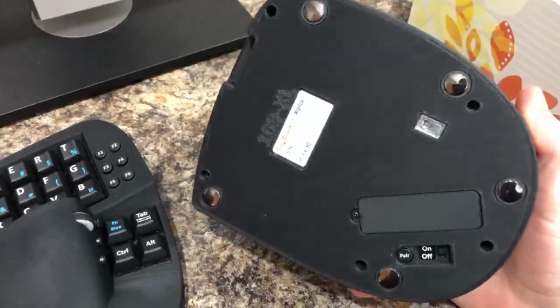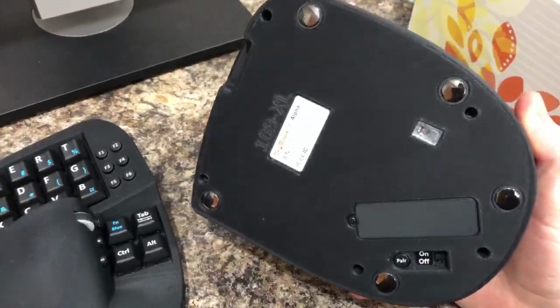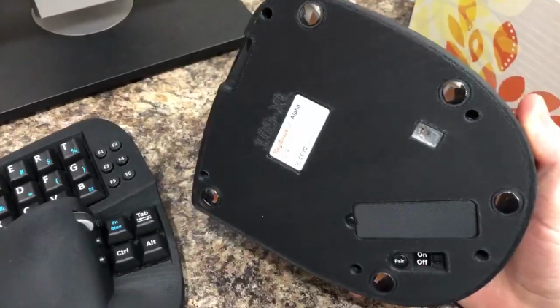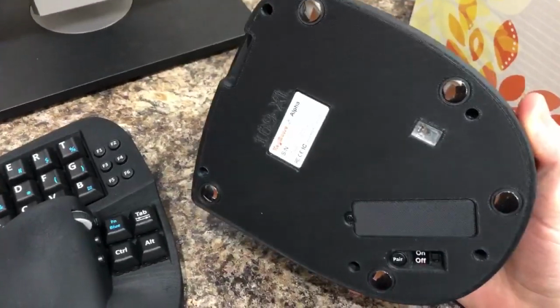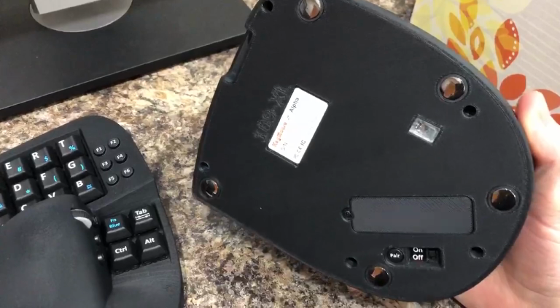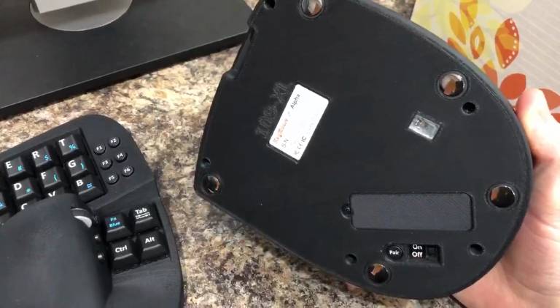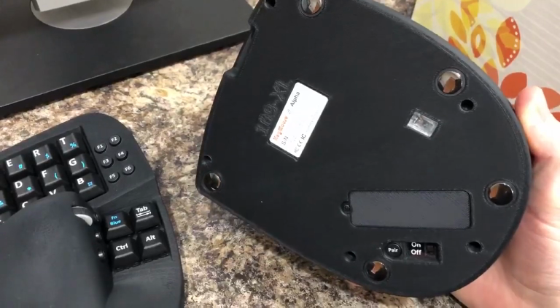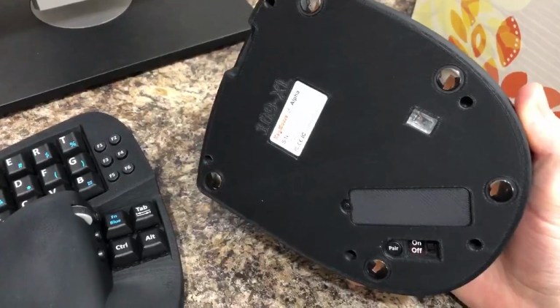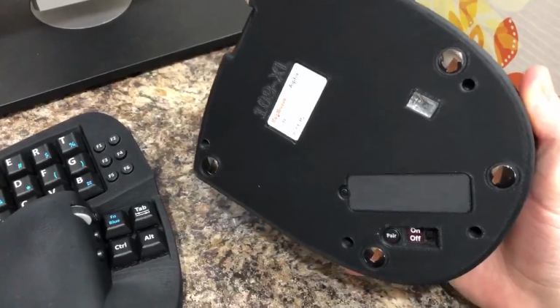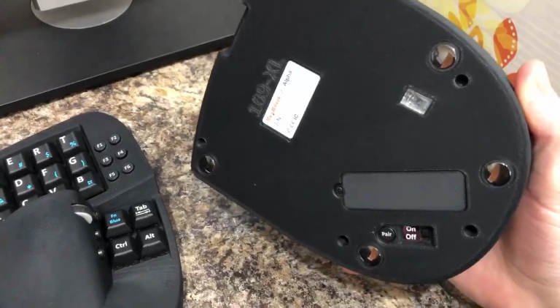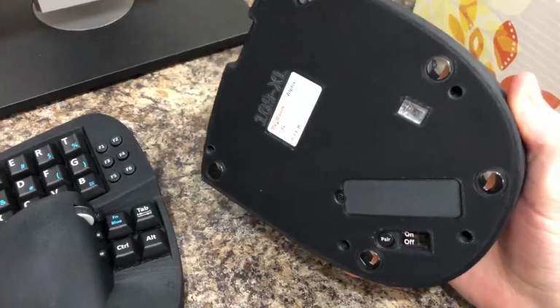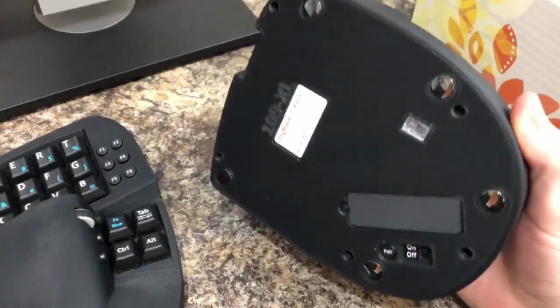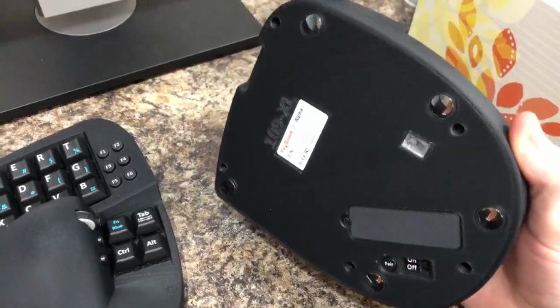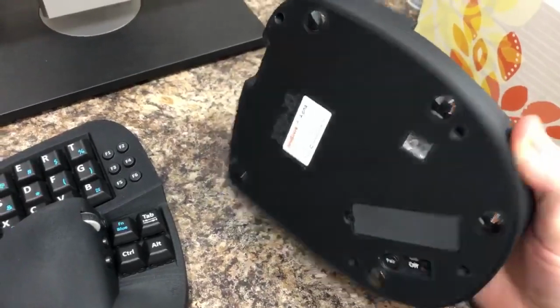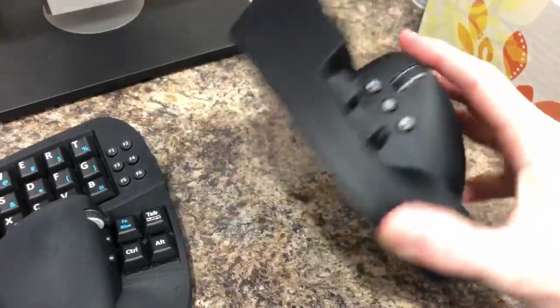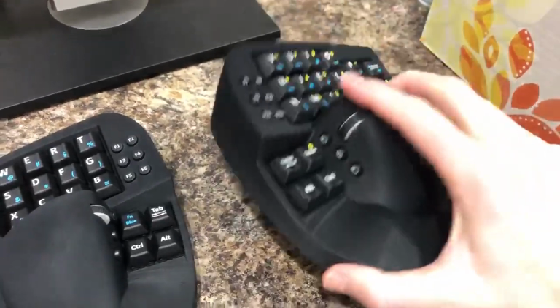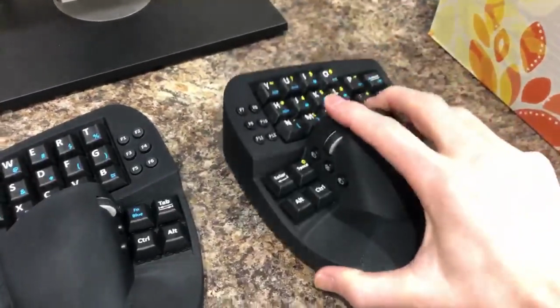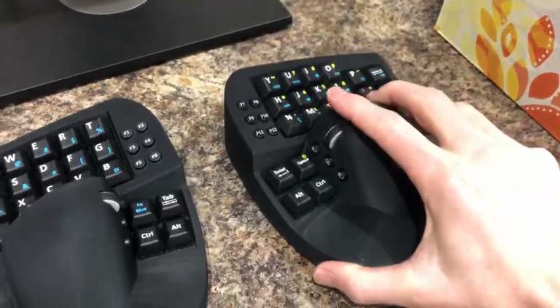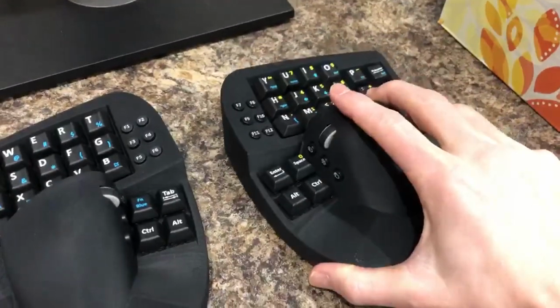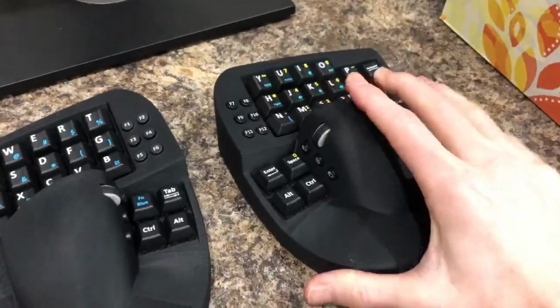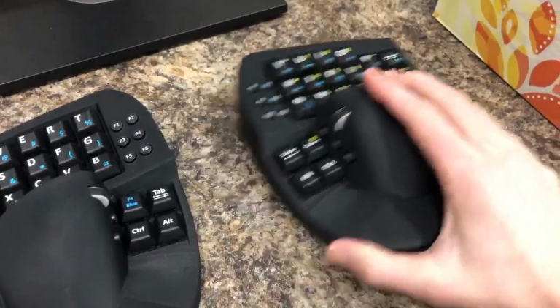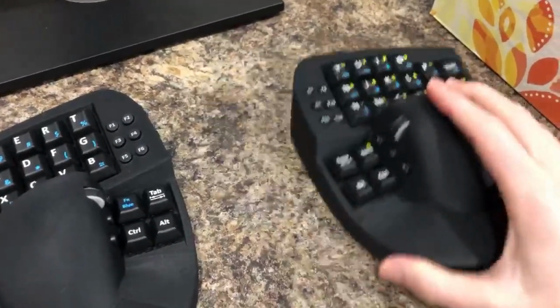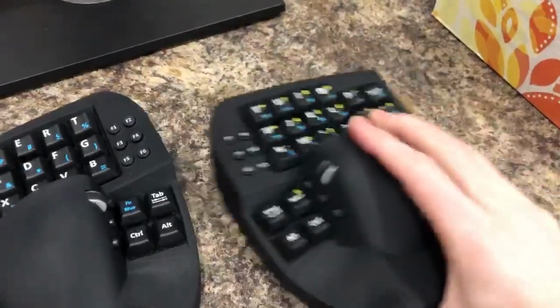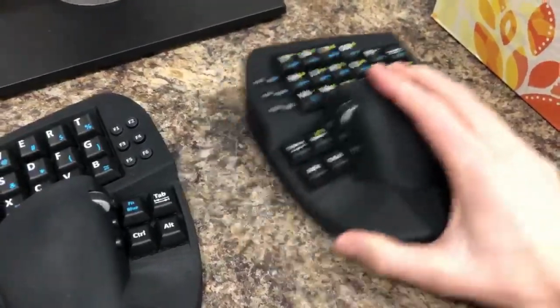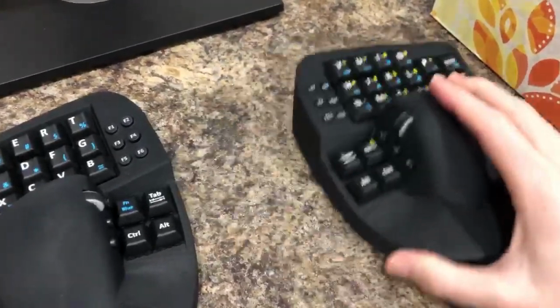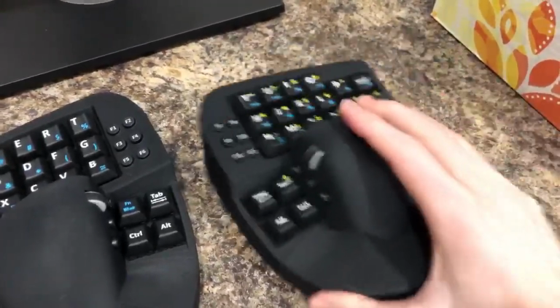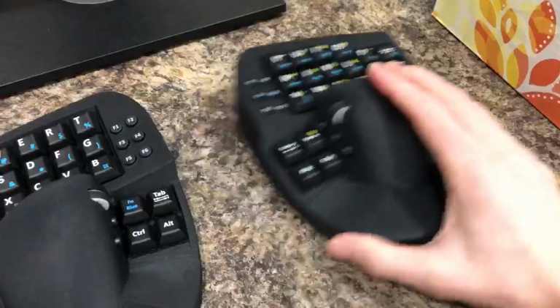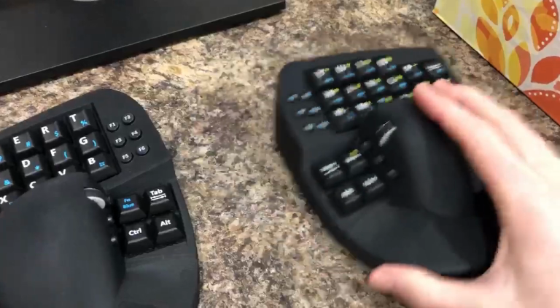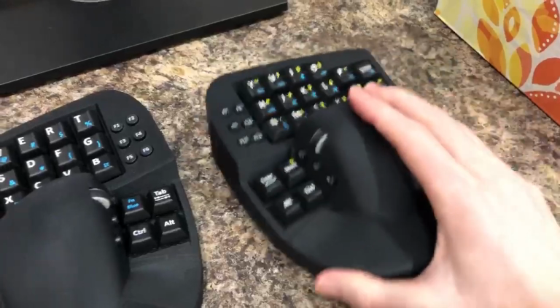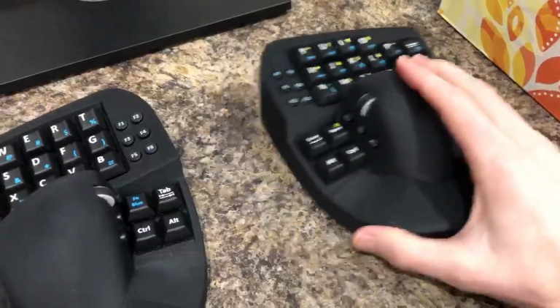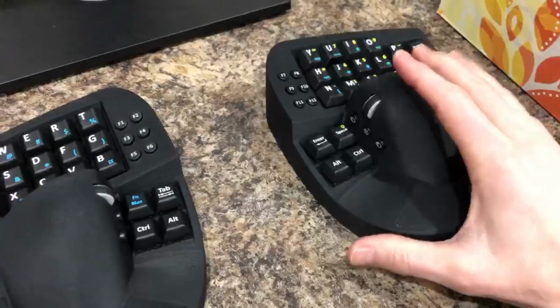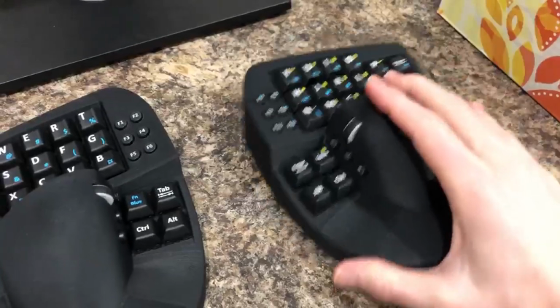The main thing we've done is we've added ceramic feet on the bottom of the device, which allows it to glide around the desk a lot easier.